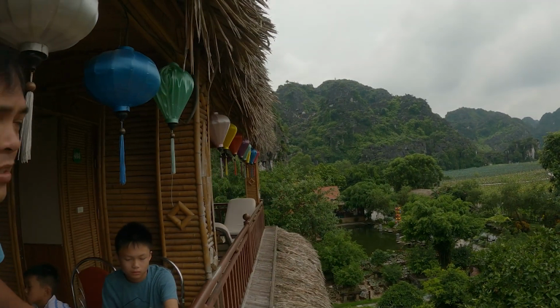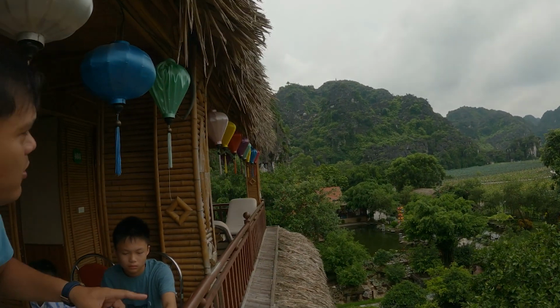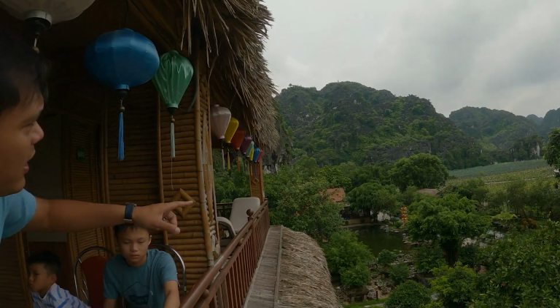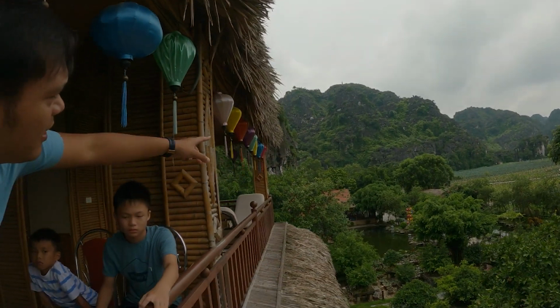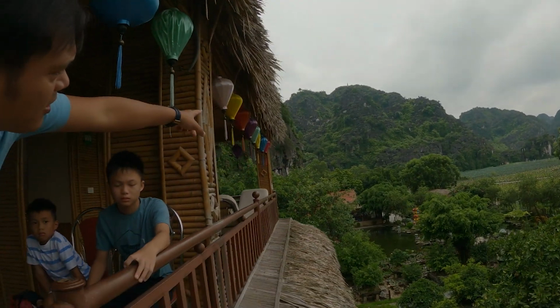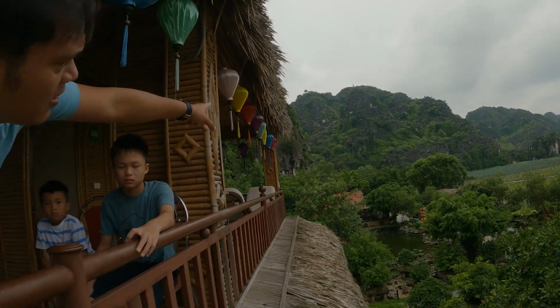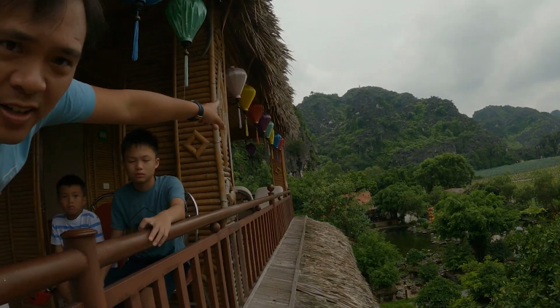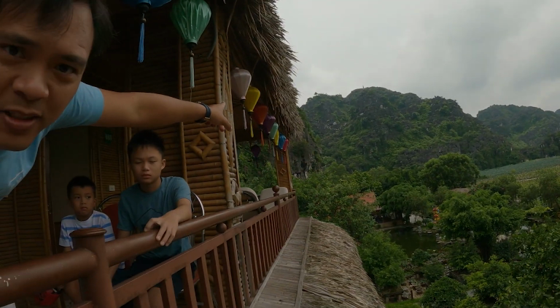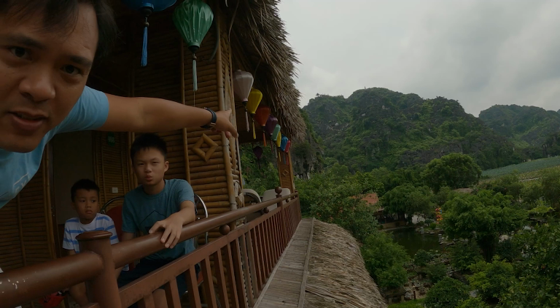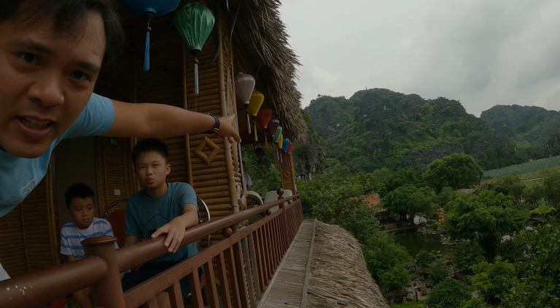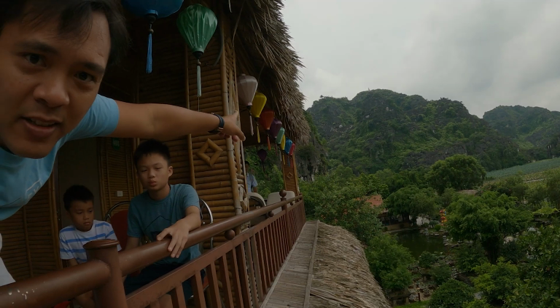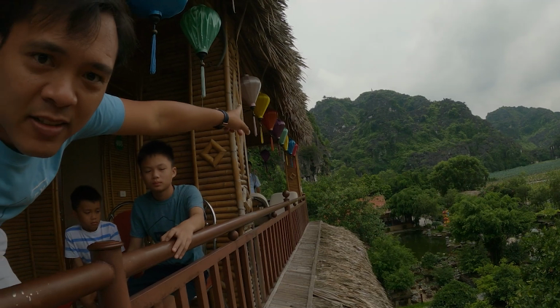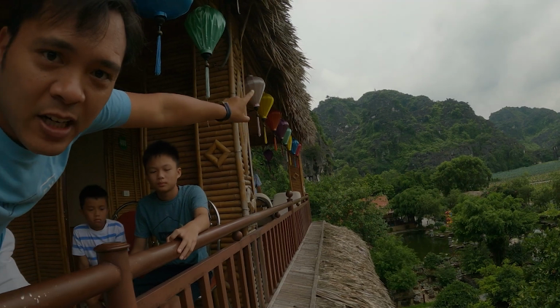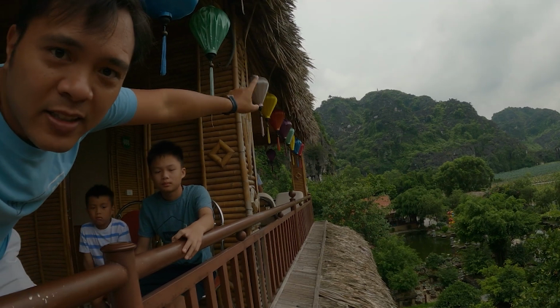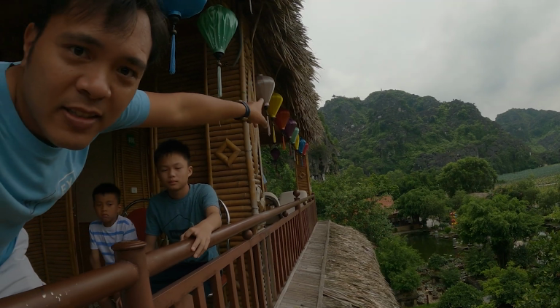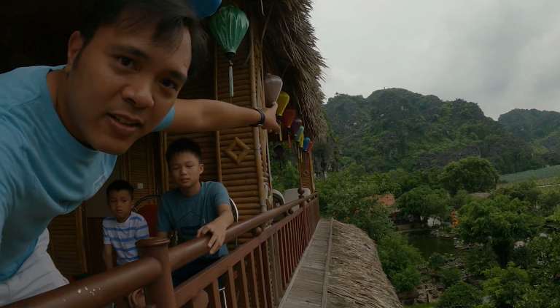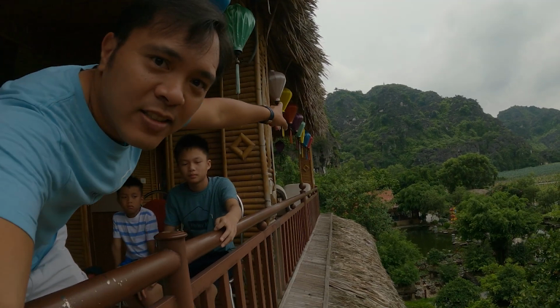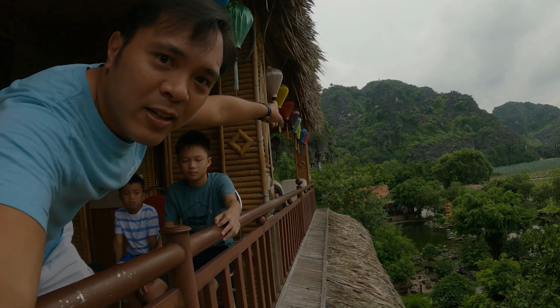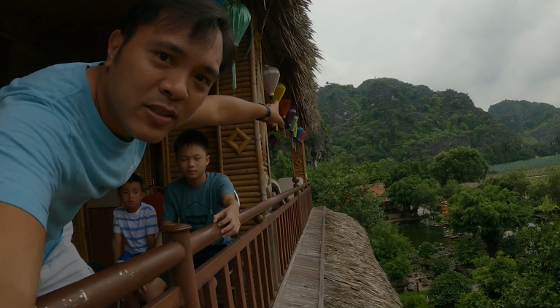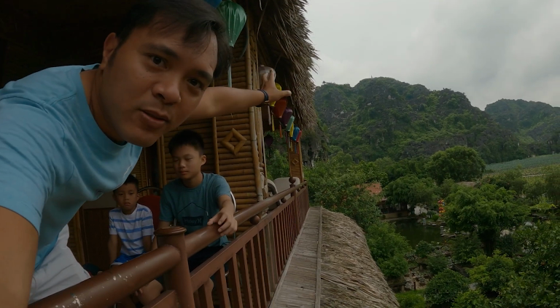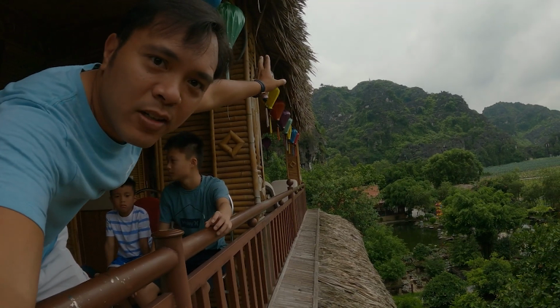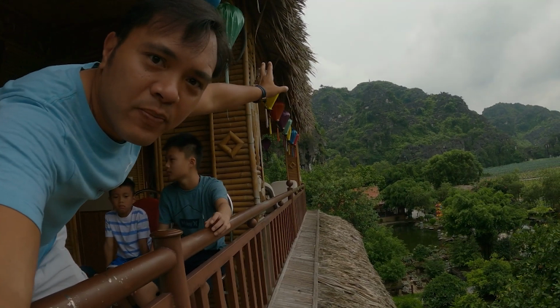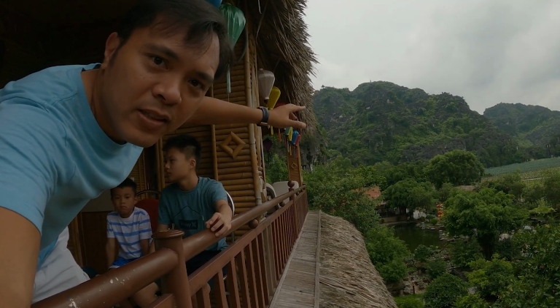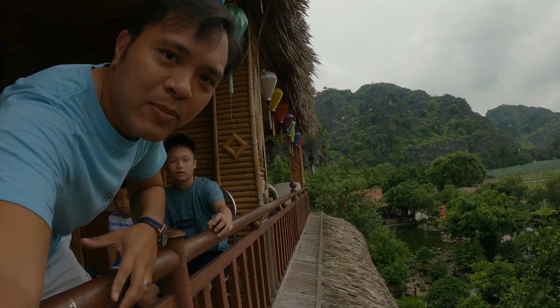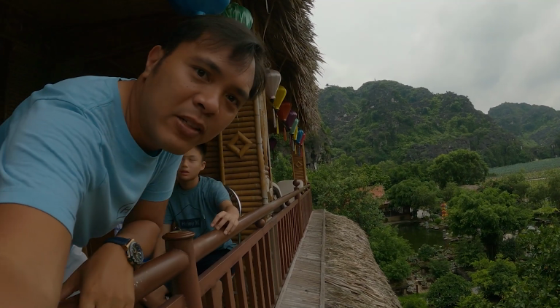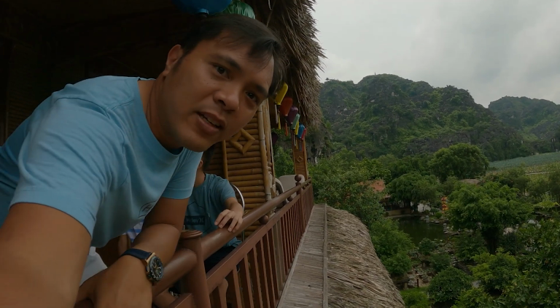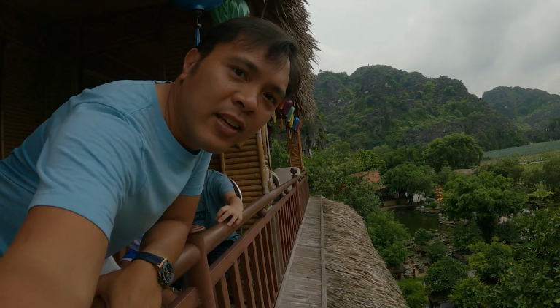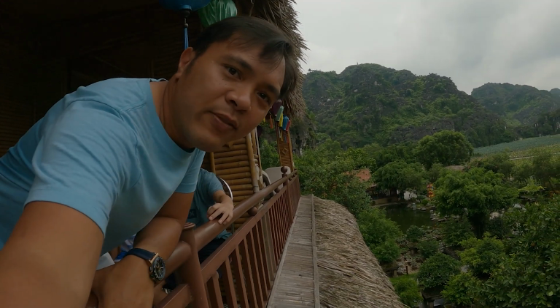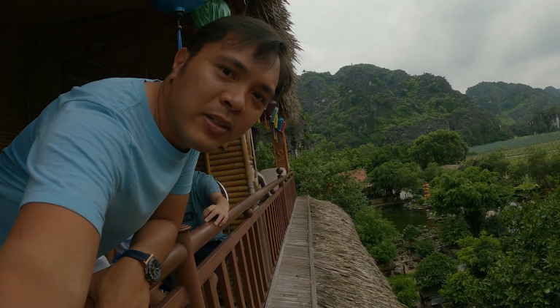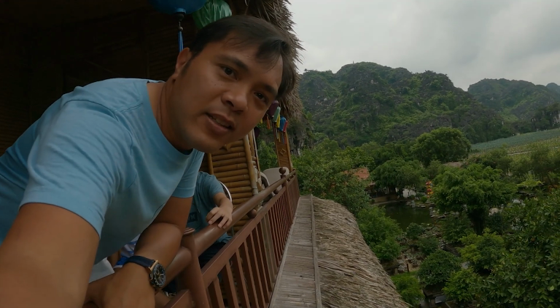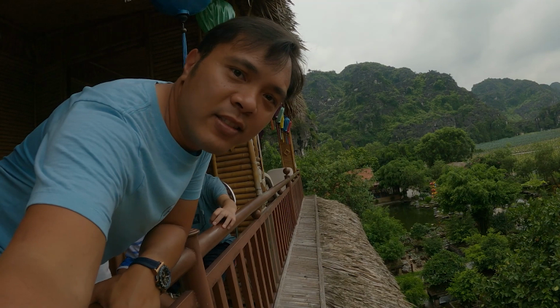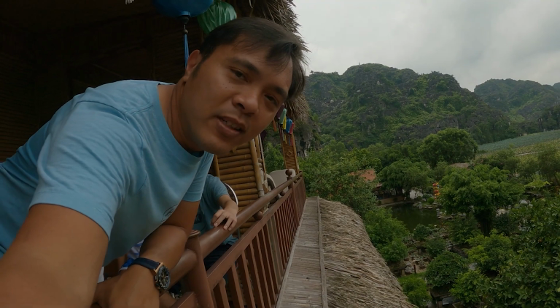All the way over there are the steps to the top of the mountain that everybody does in Ninh Binh.